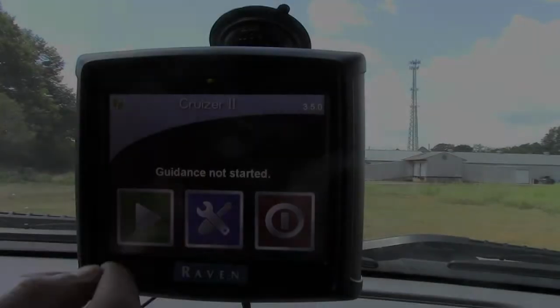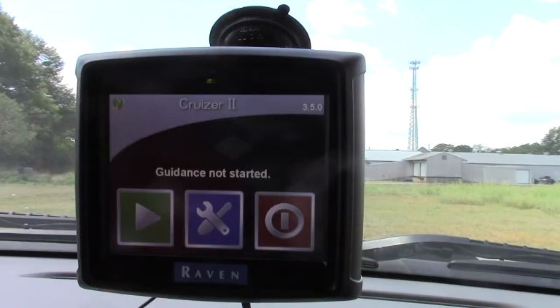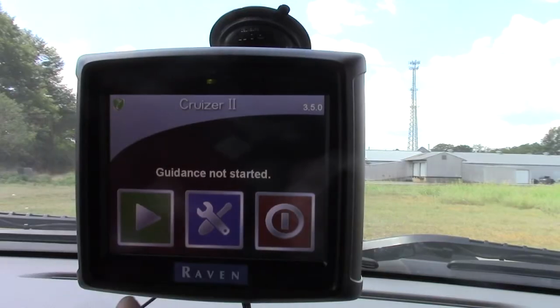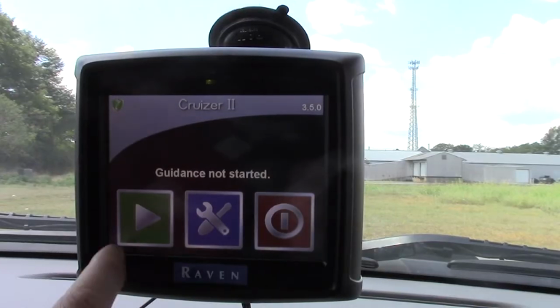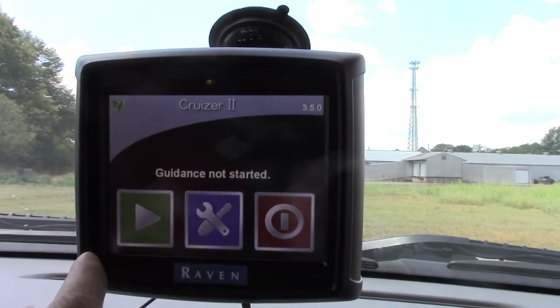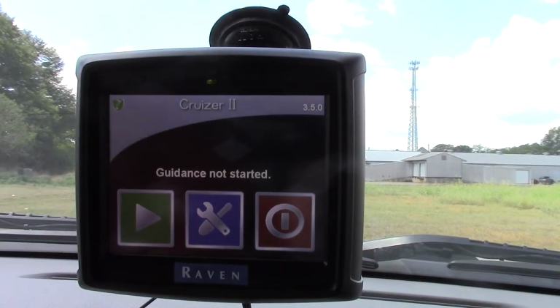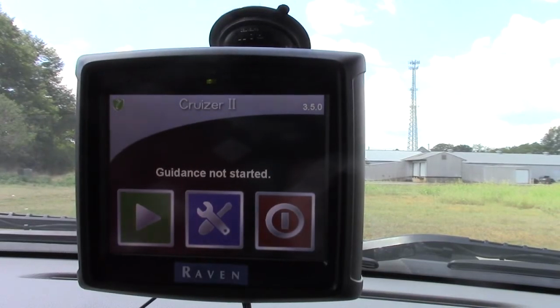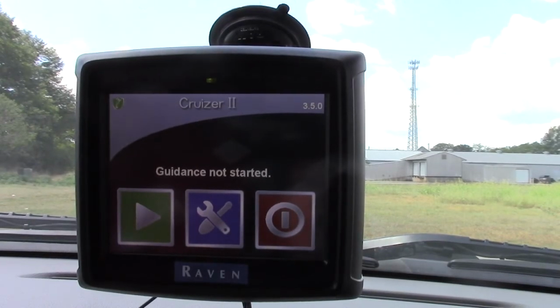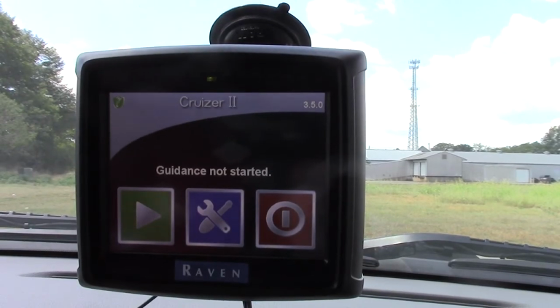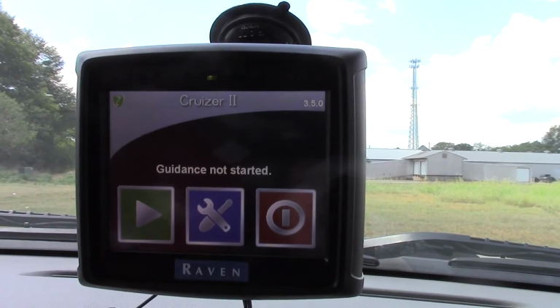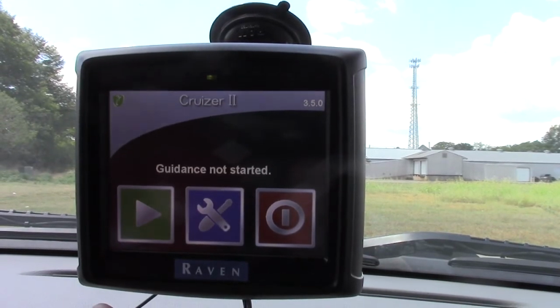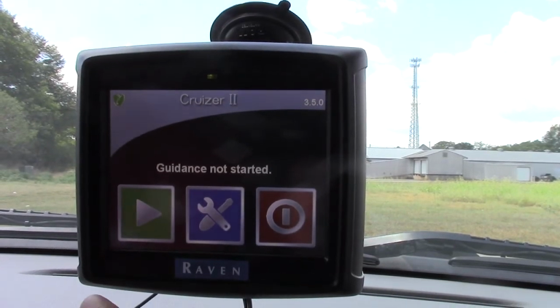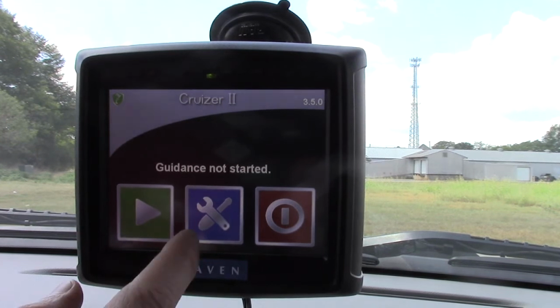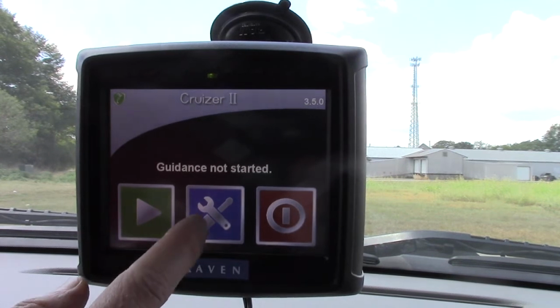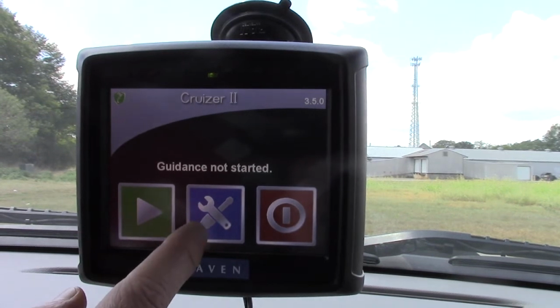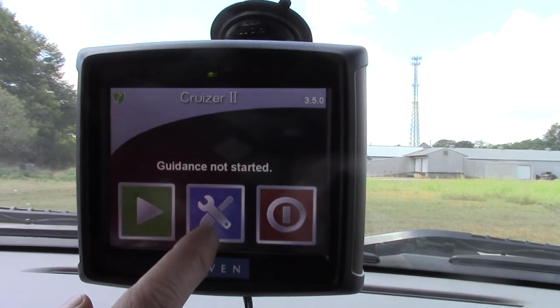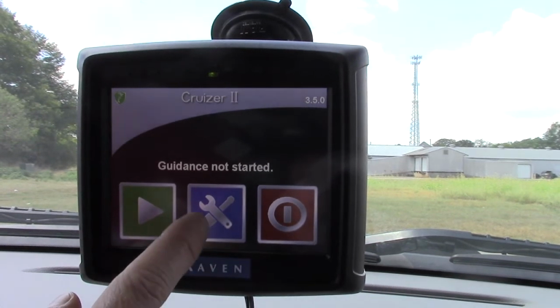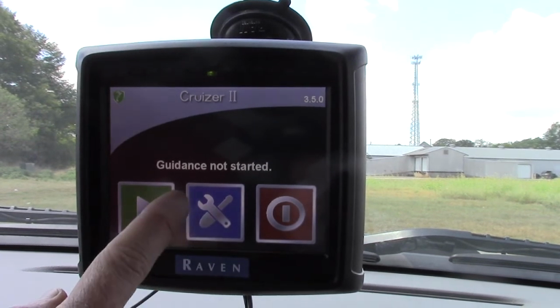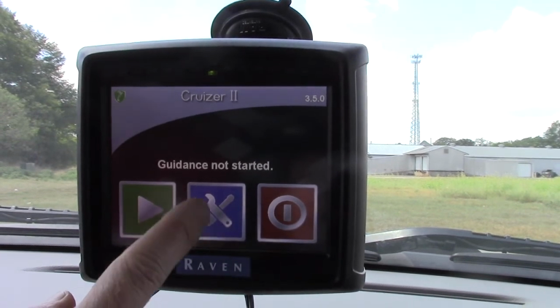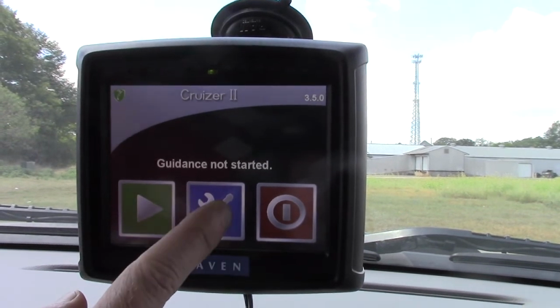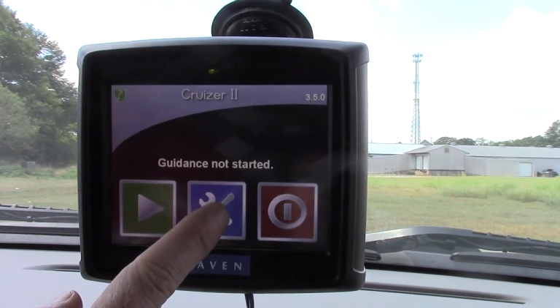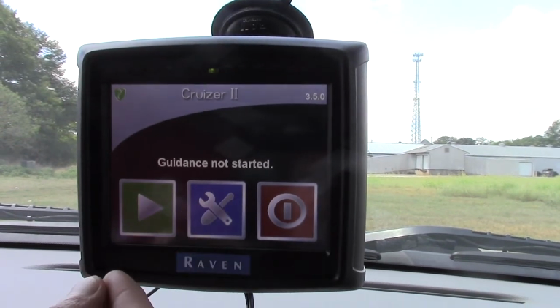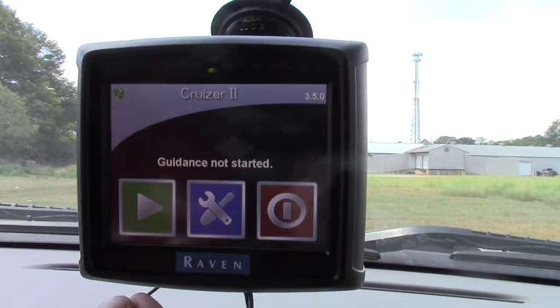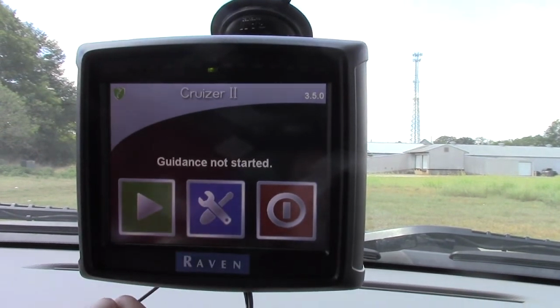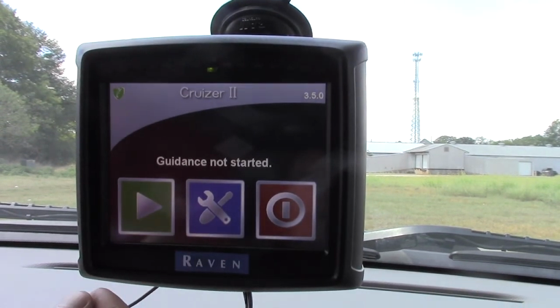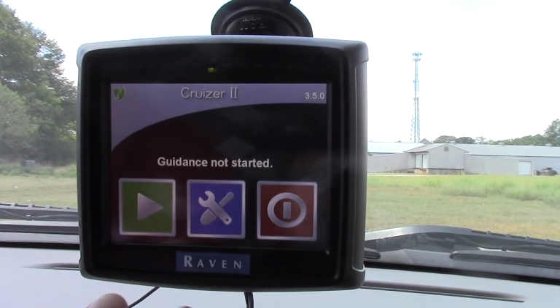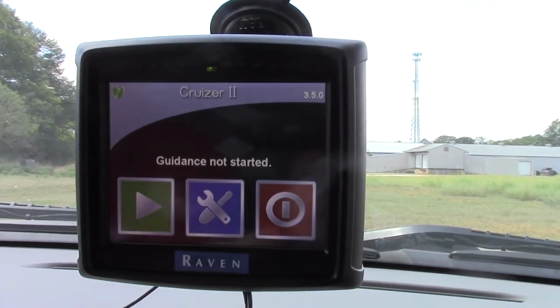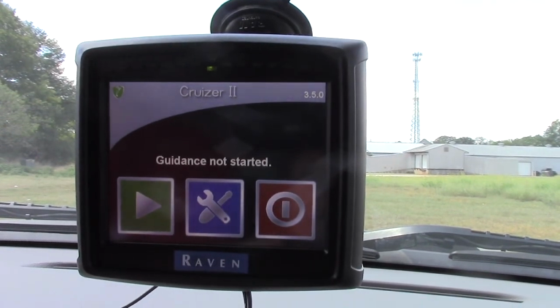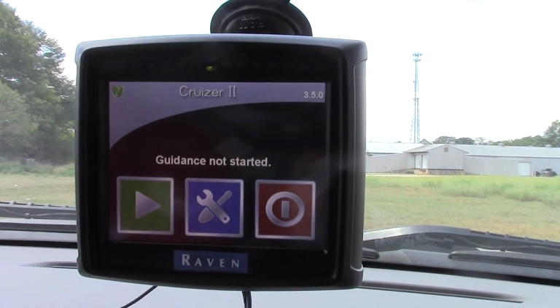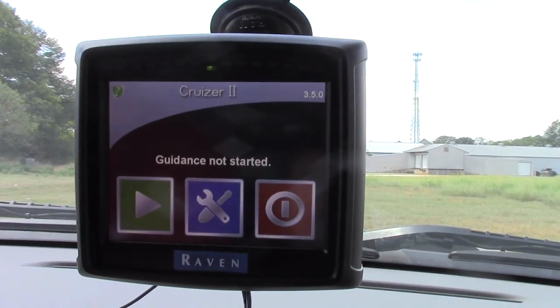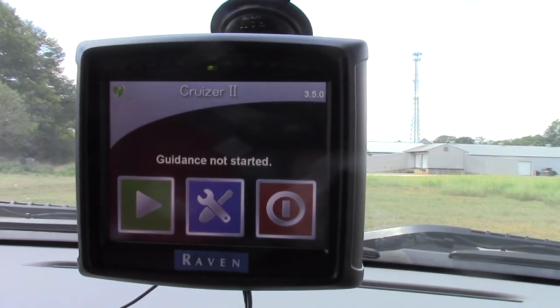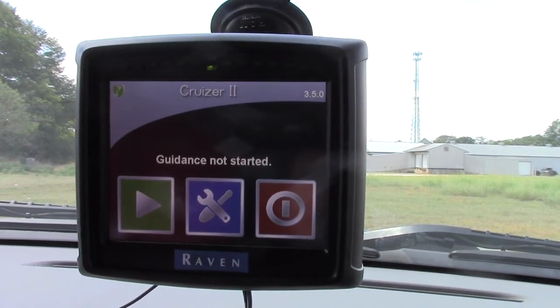So we go back to the home page and it says that guidance is not started, meaning that we're not in a job.